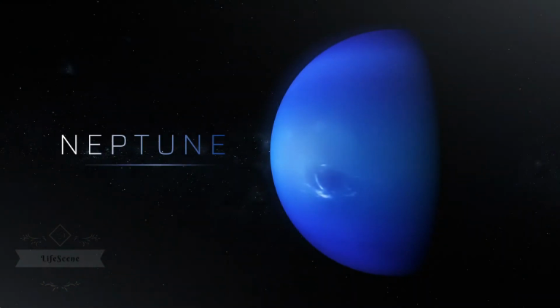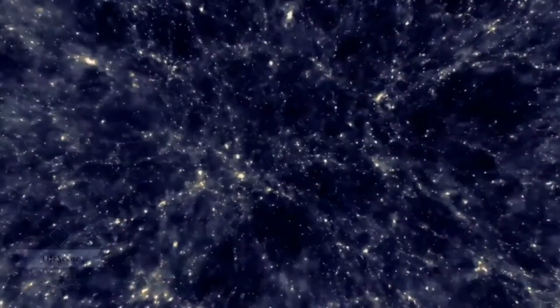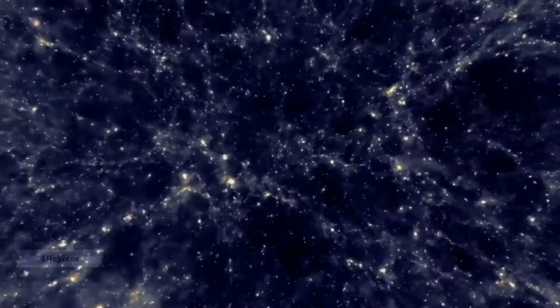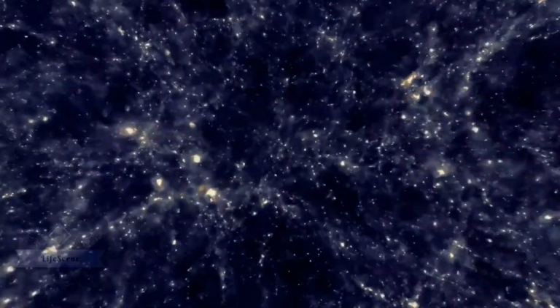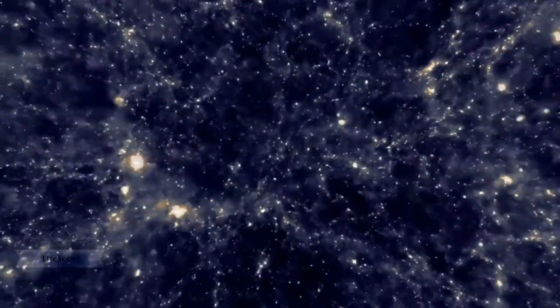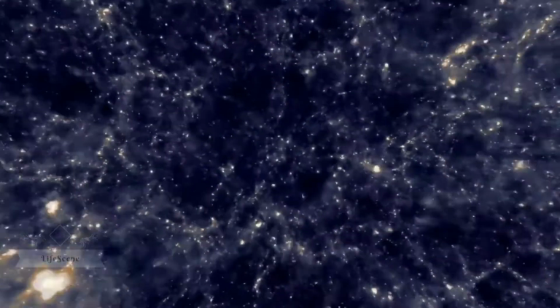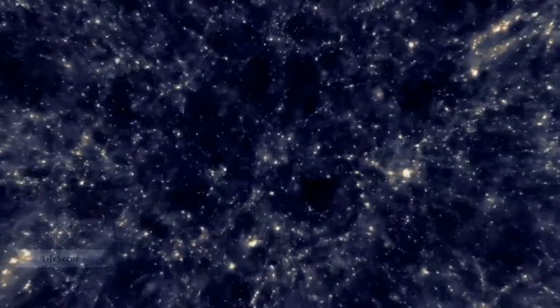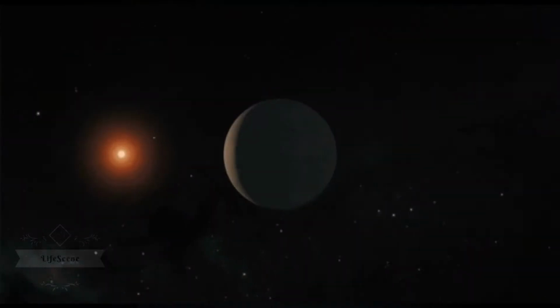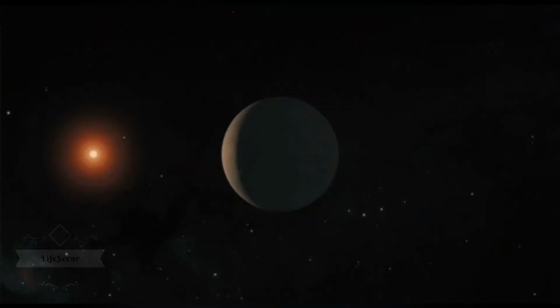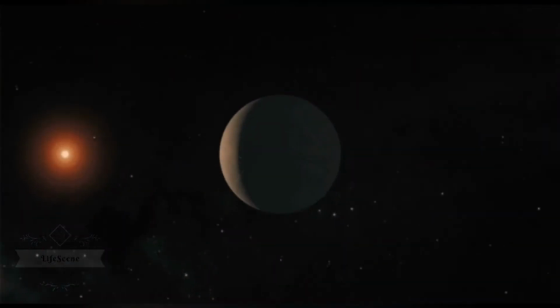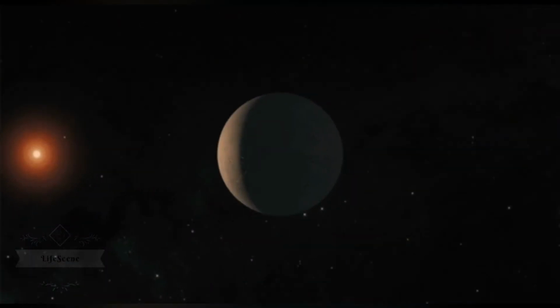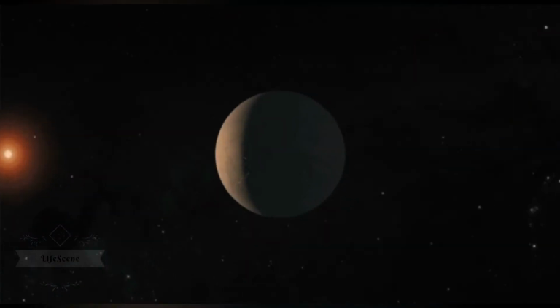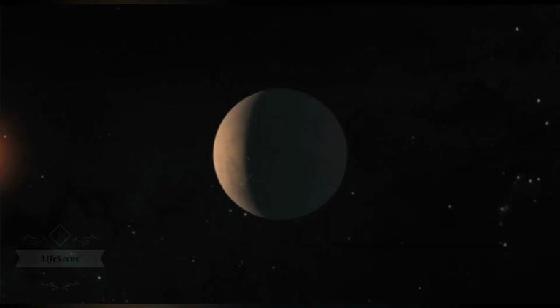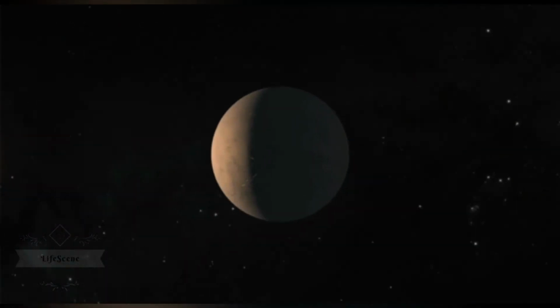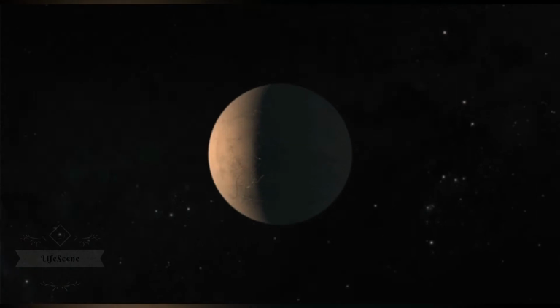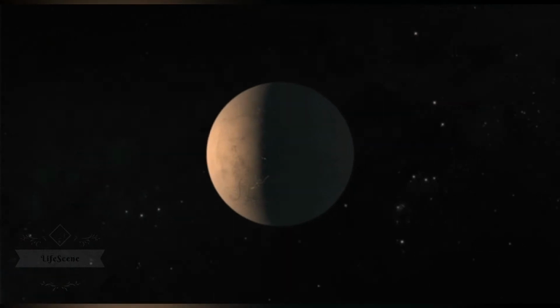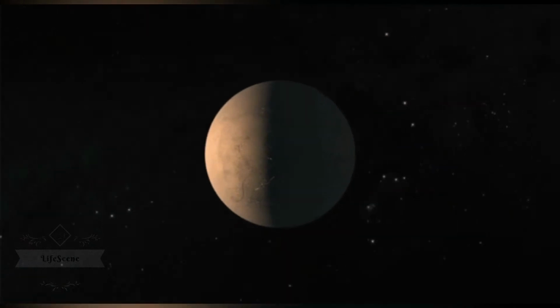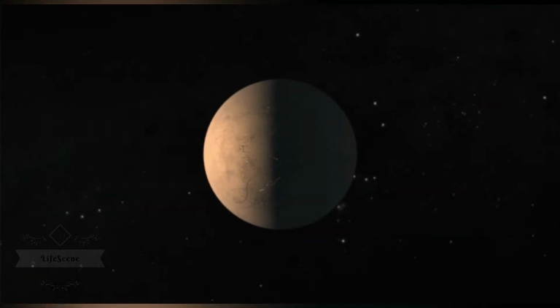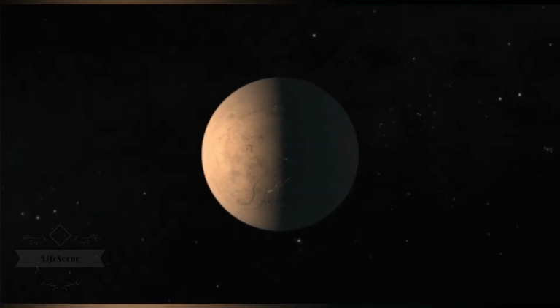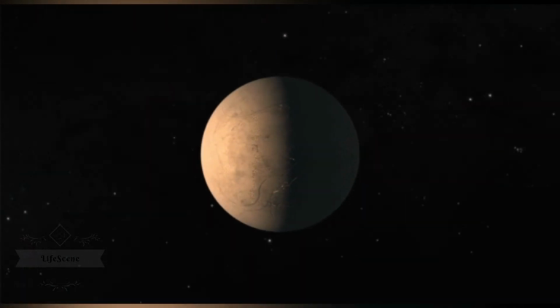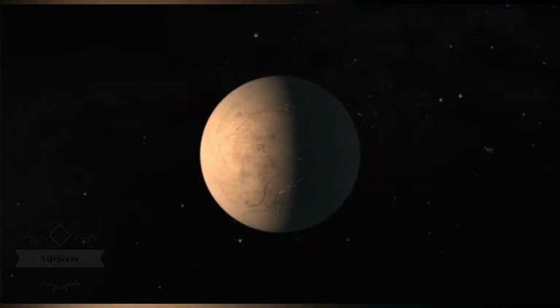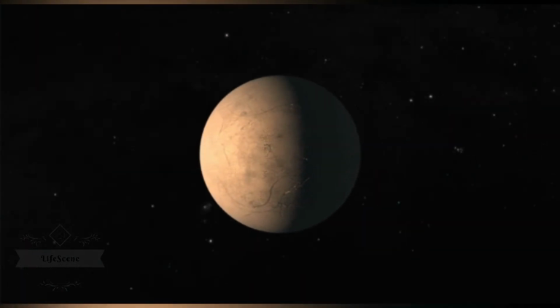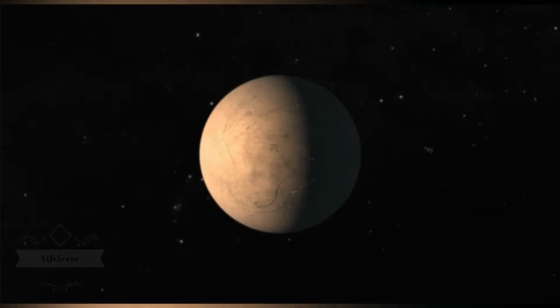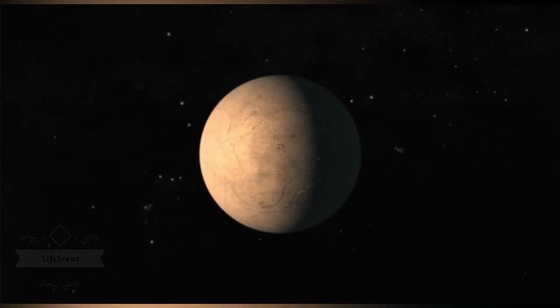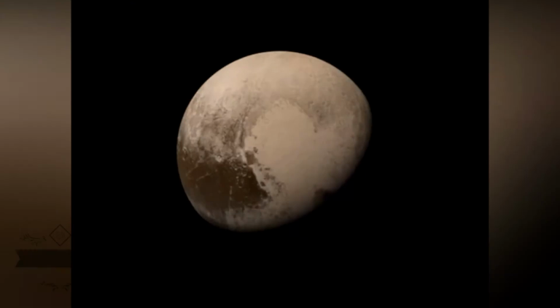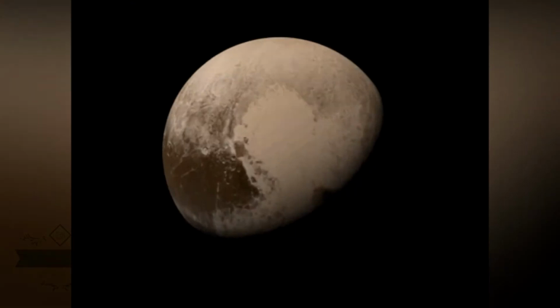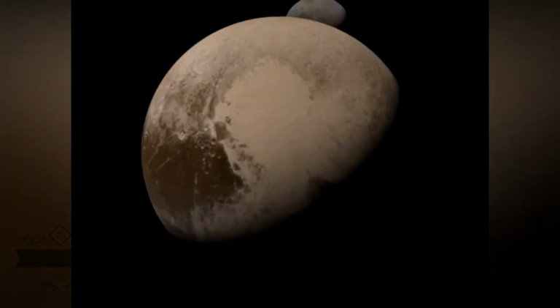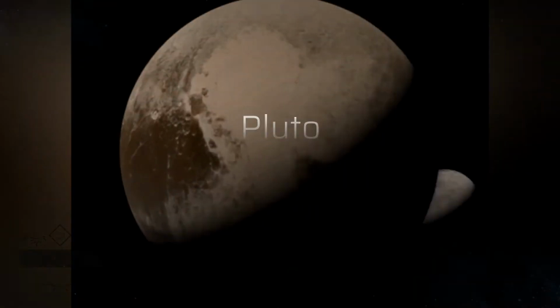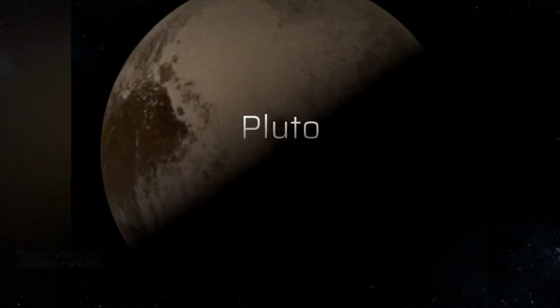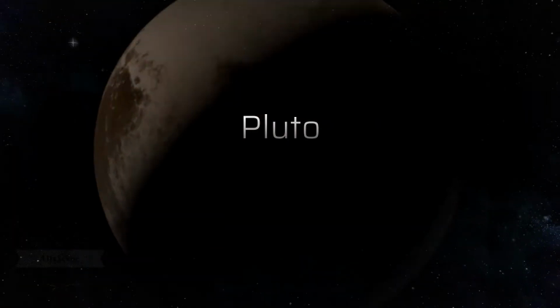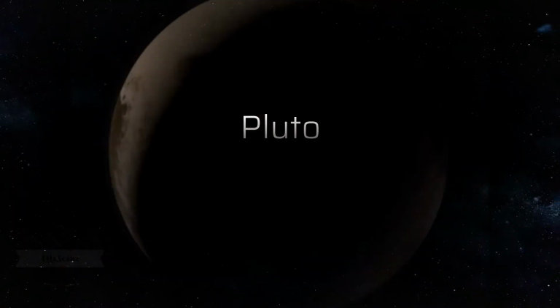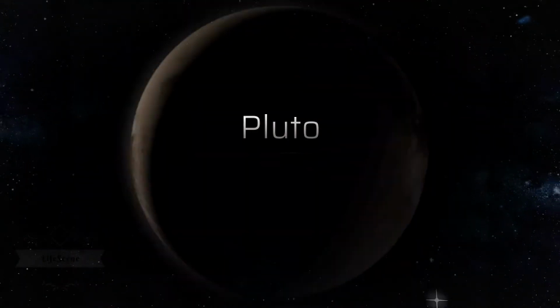Beyond Neptune, a newer class of smaller worlds called dwarf planets reign, including longtime favorite Pluto.